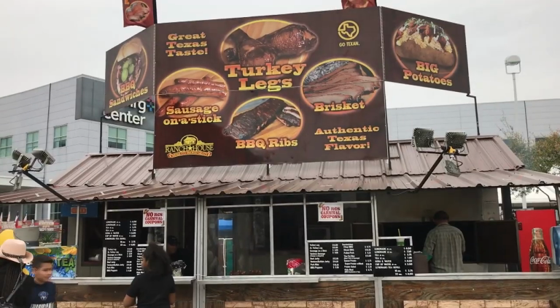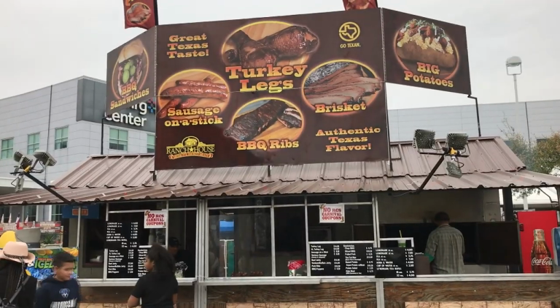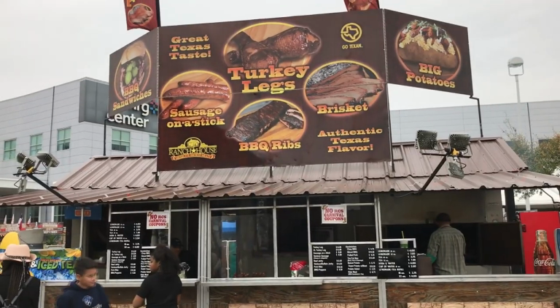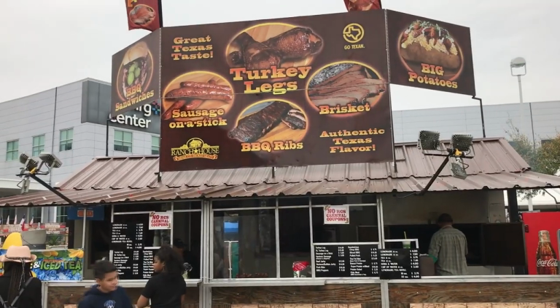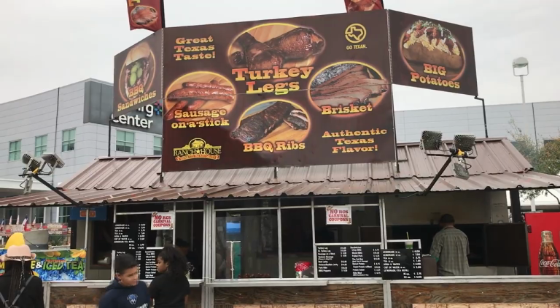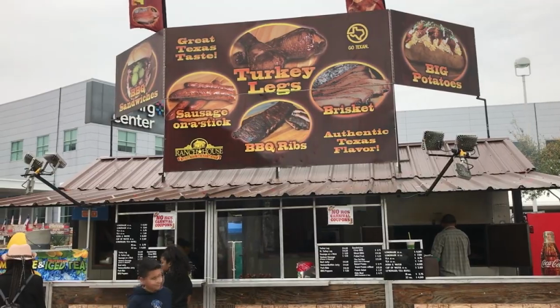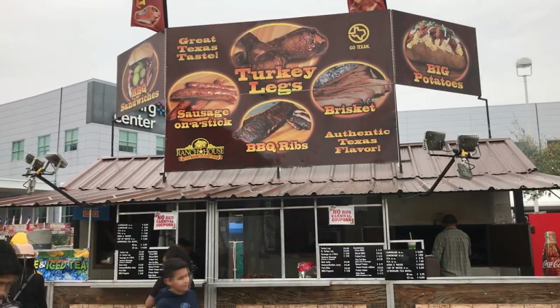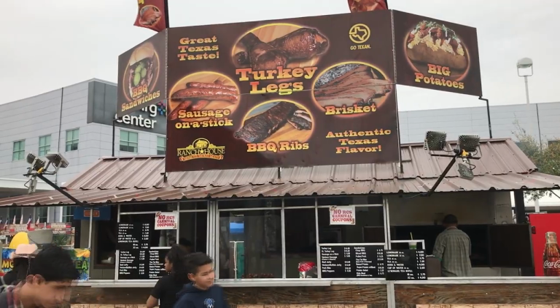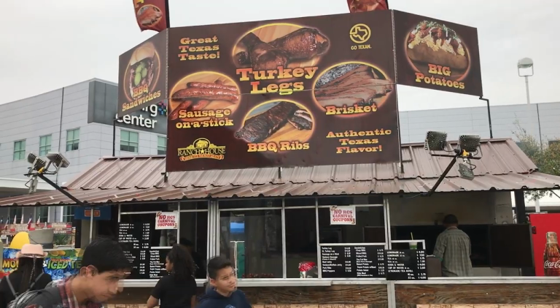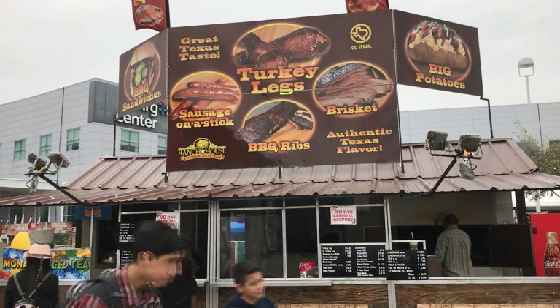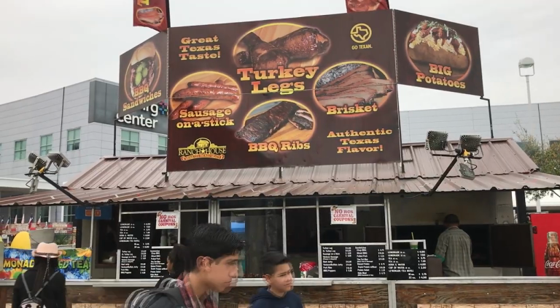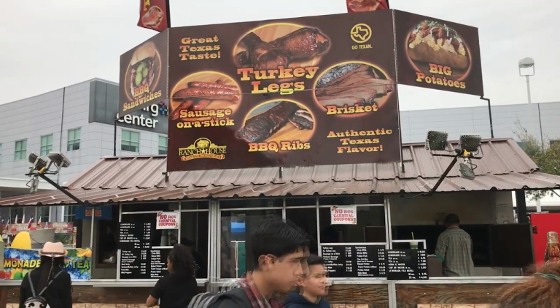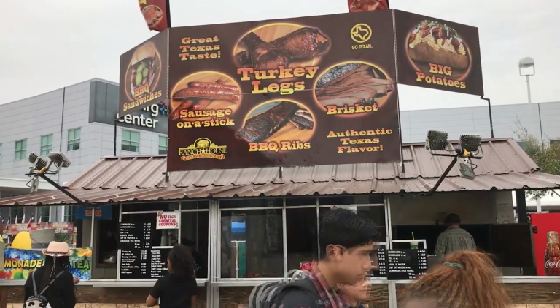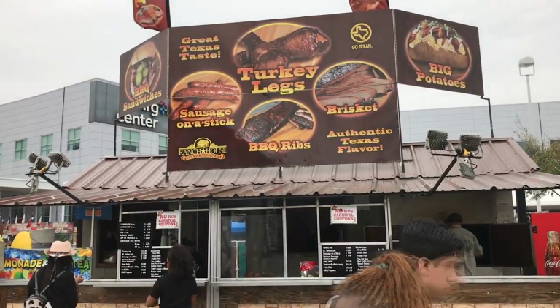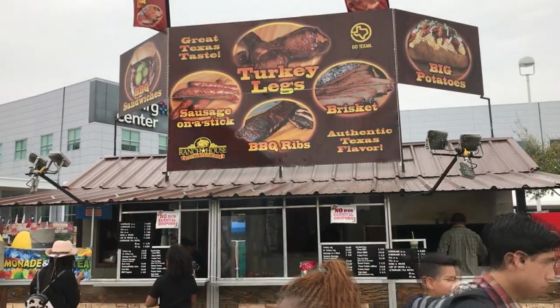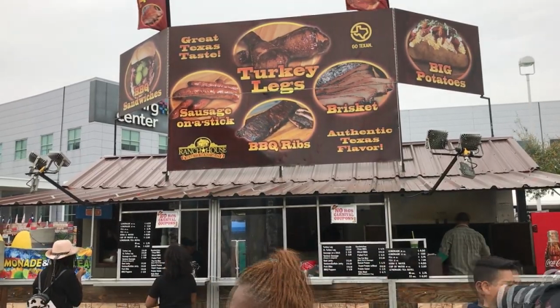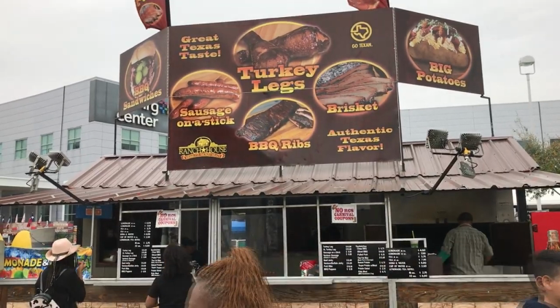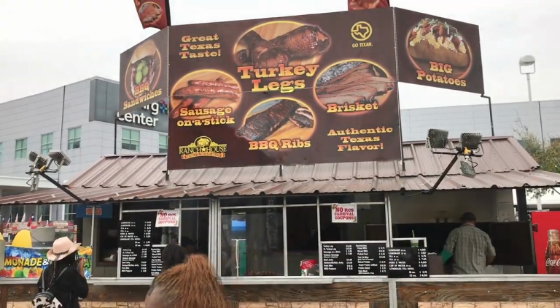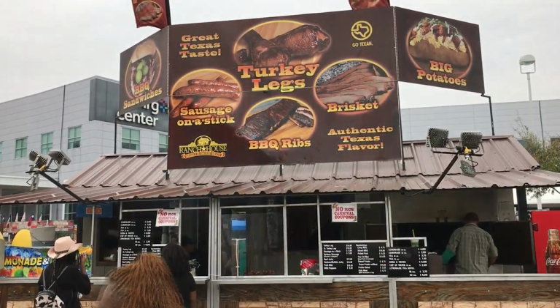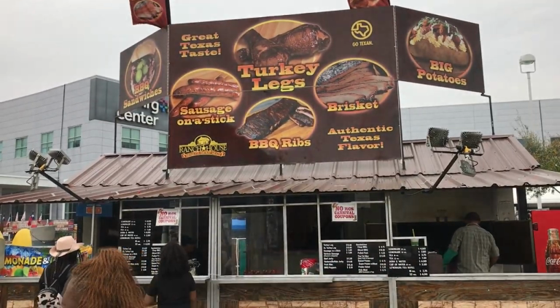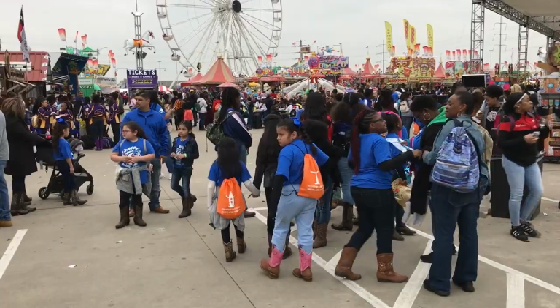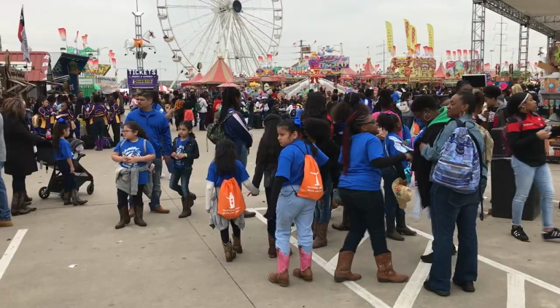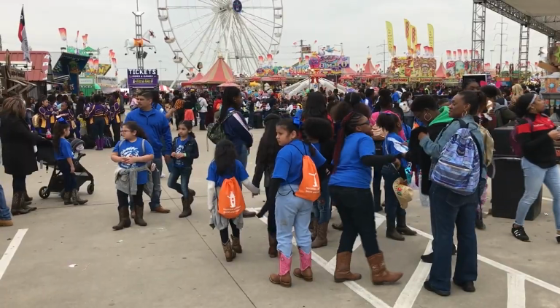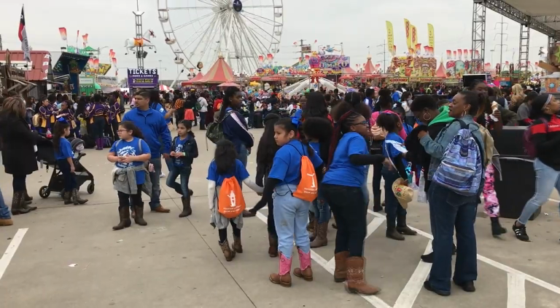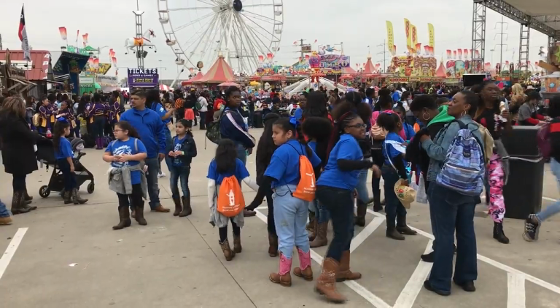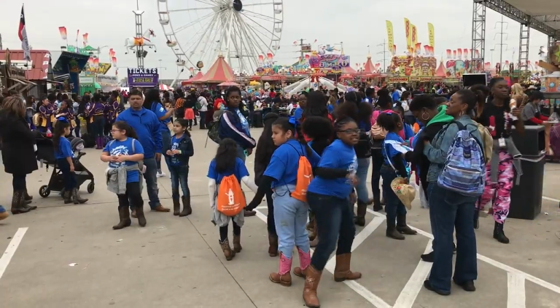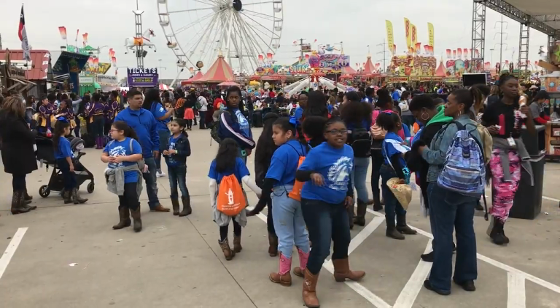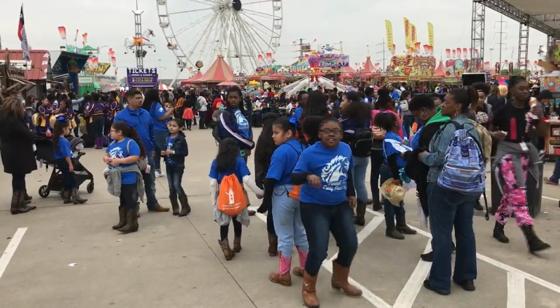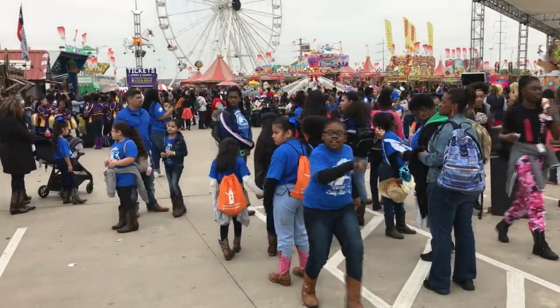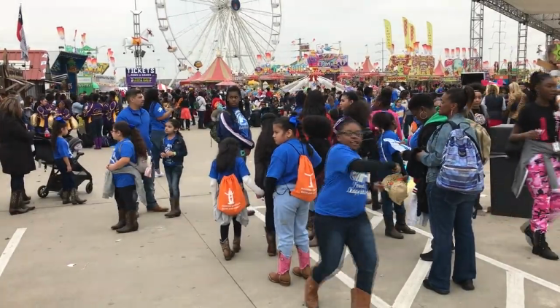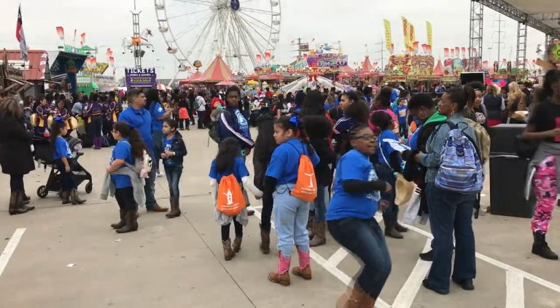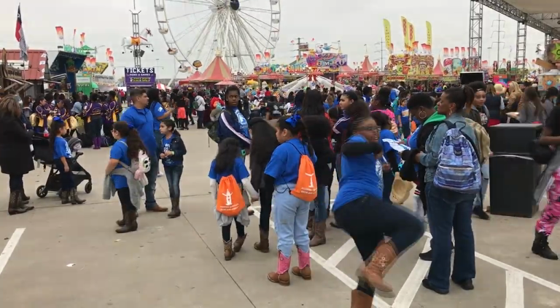So if you feel like becoming a food connoisseur, come on down to the largest rodeo in the world.